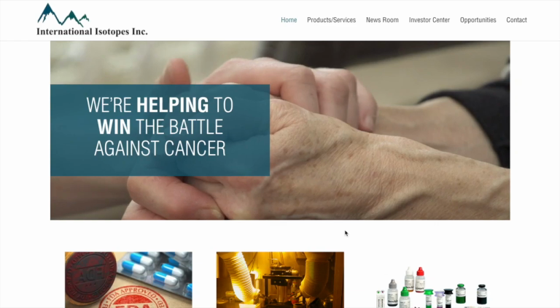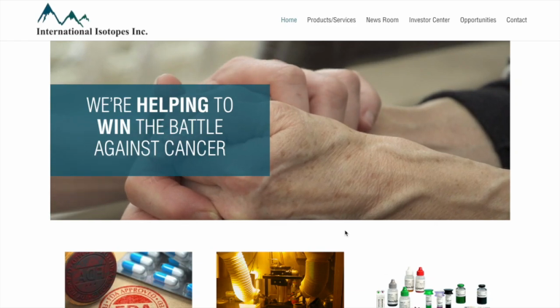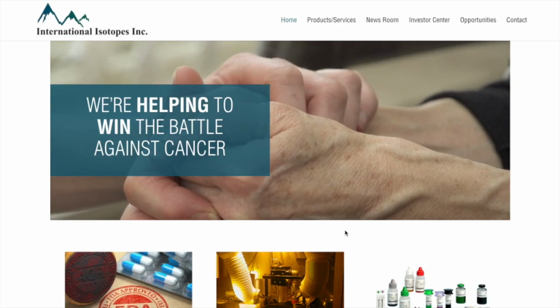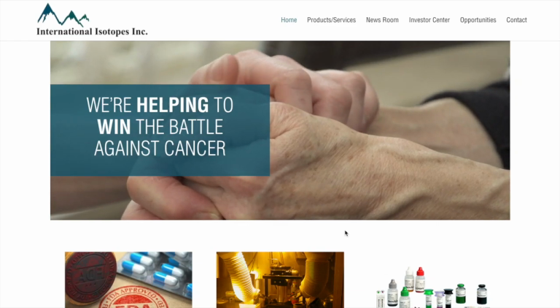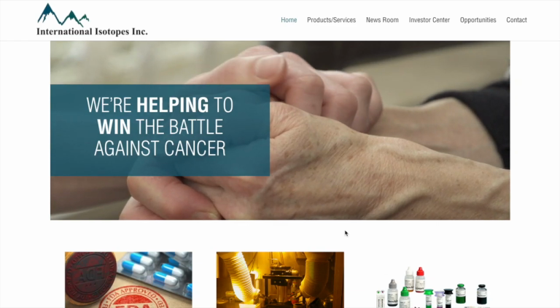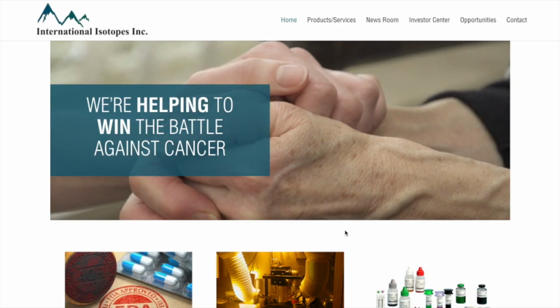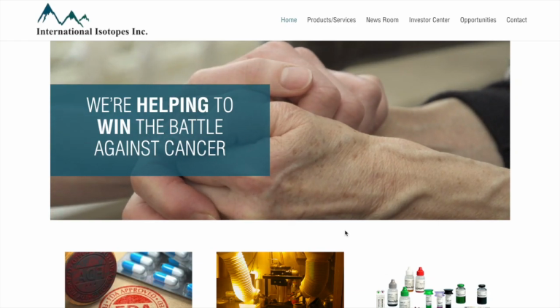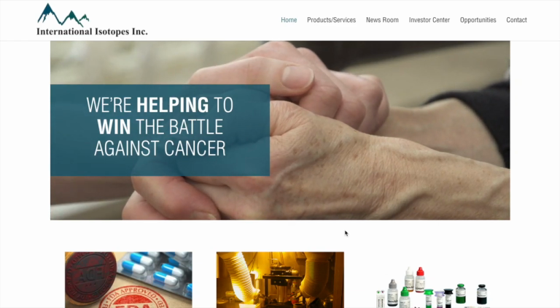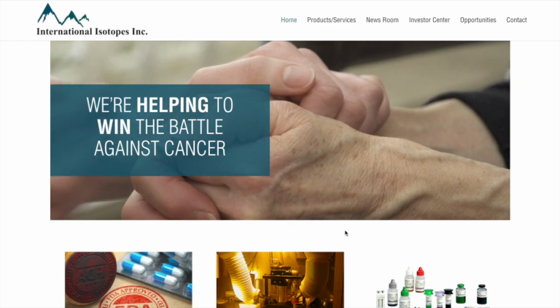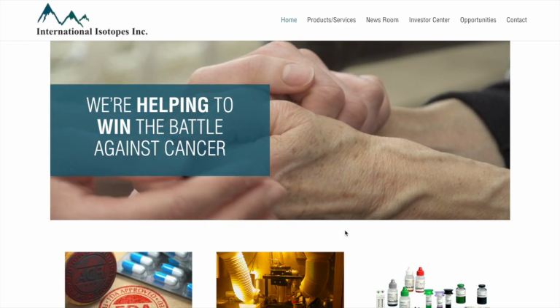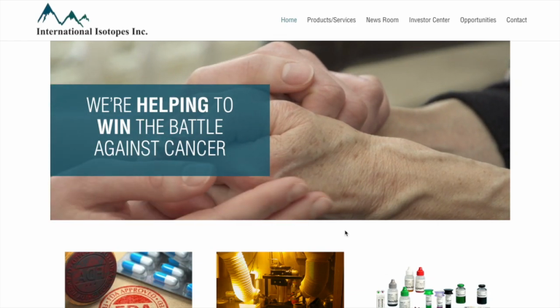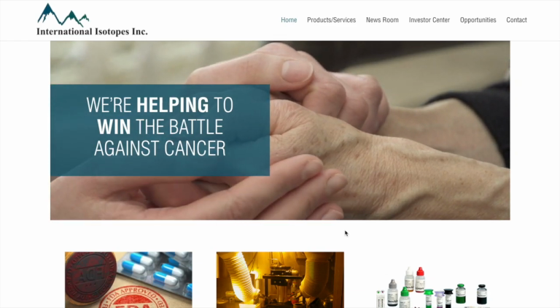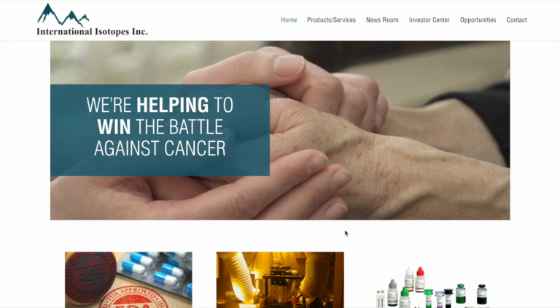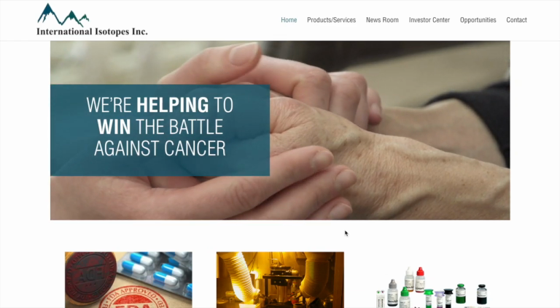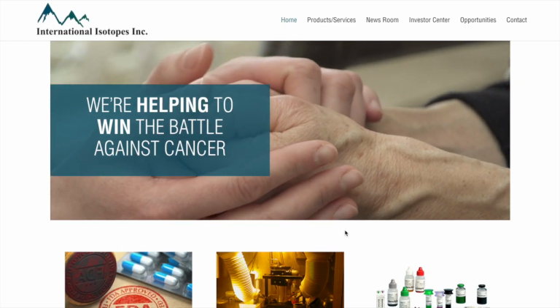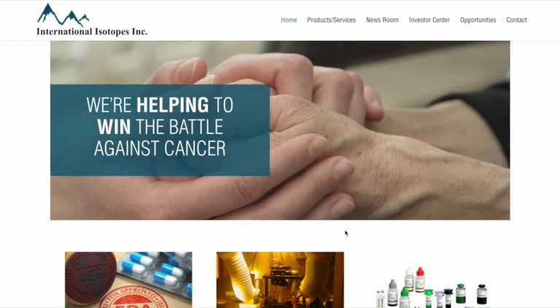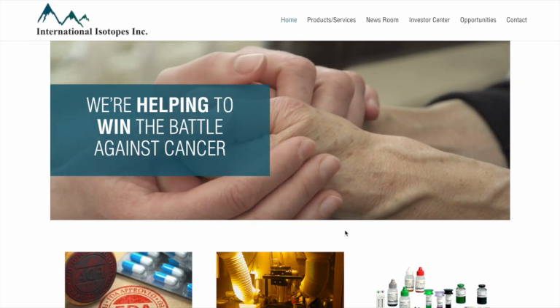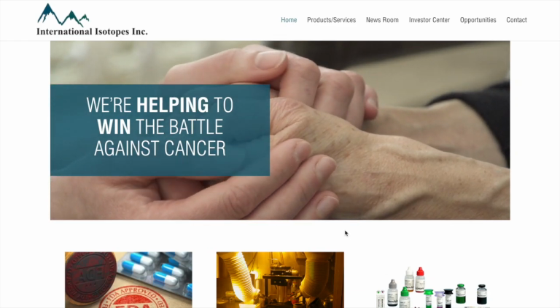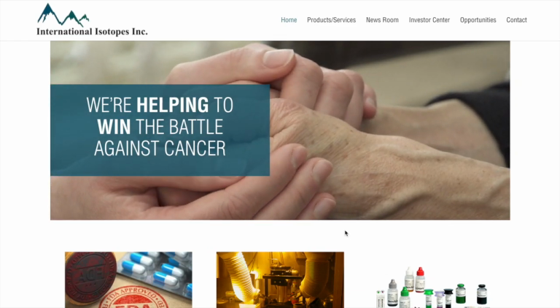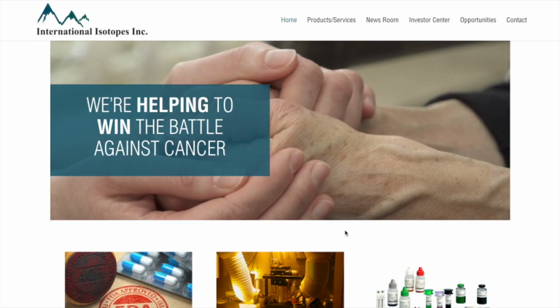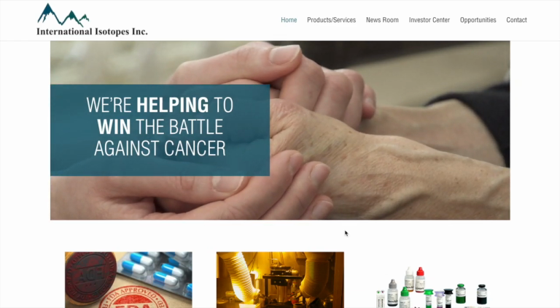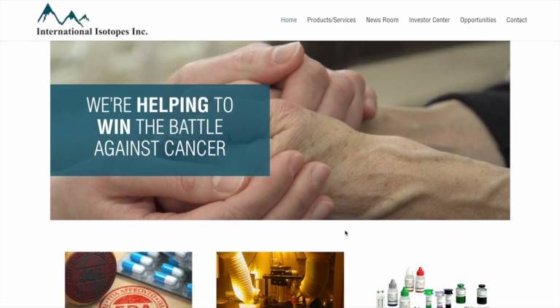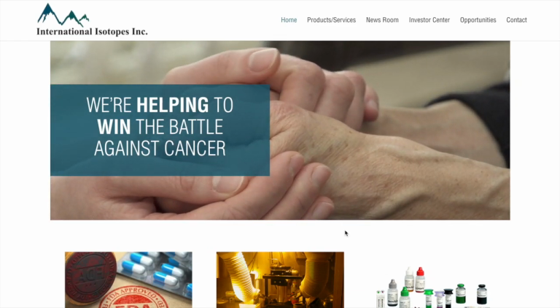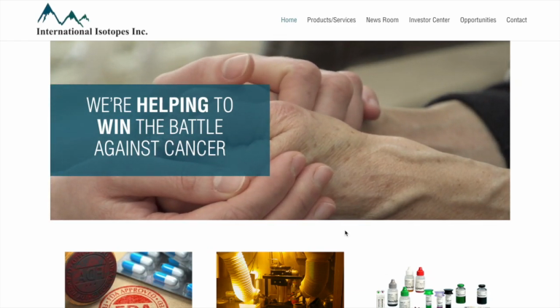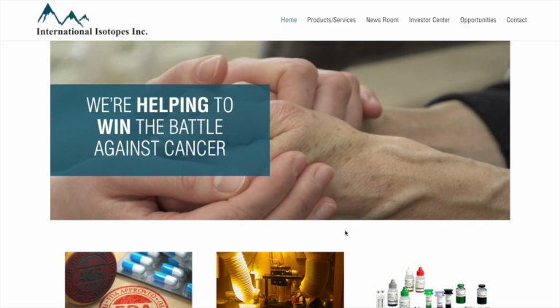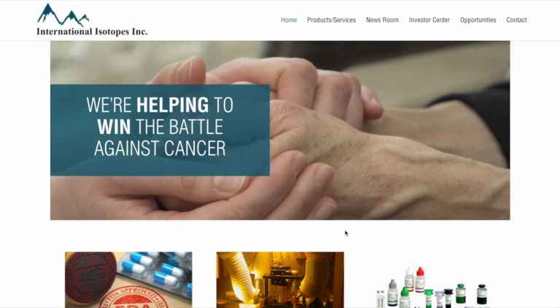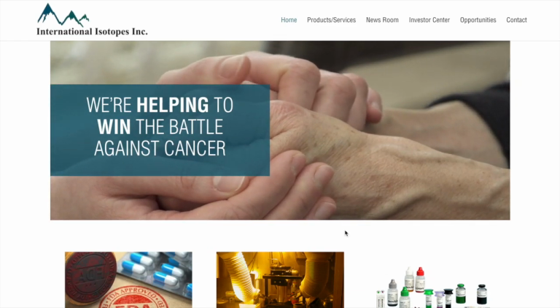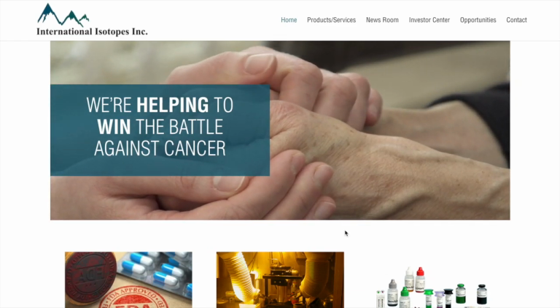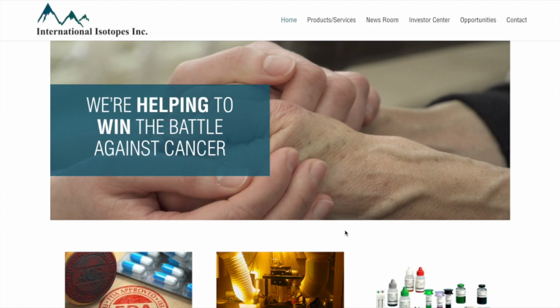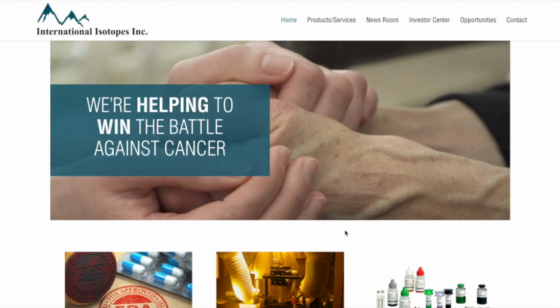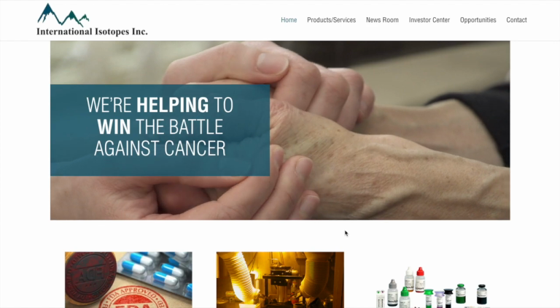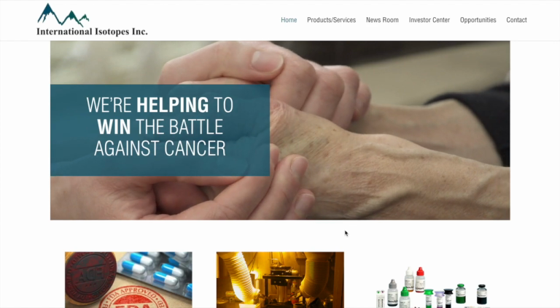Hello guys, today I will be talking about International Isotopes Inc, ticker symbol INIS. Let's get right into the video.